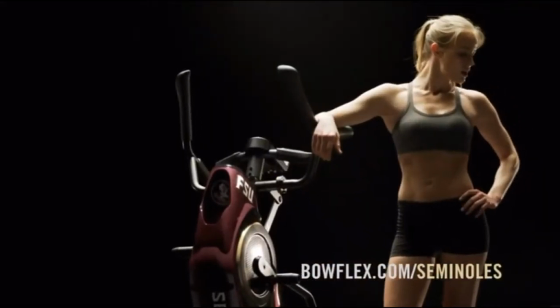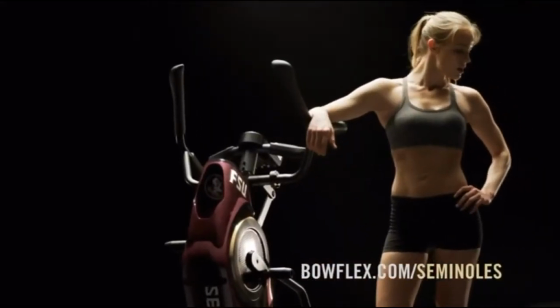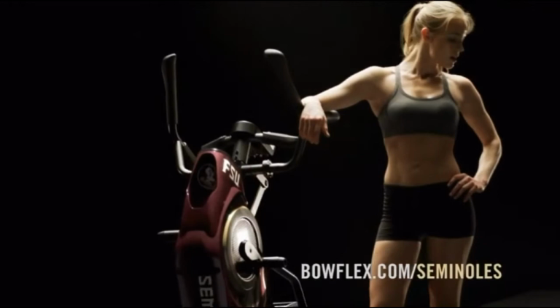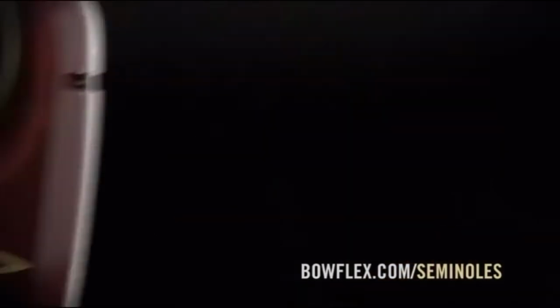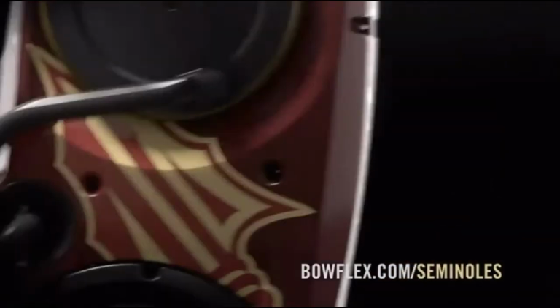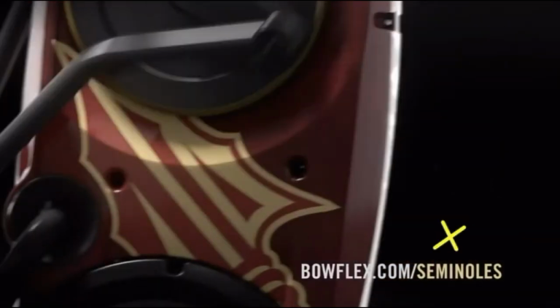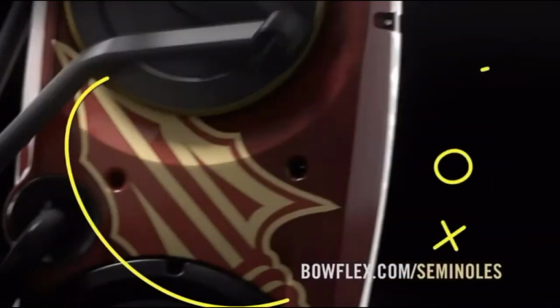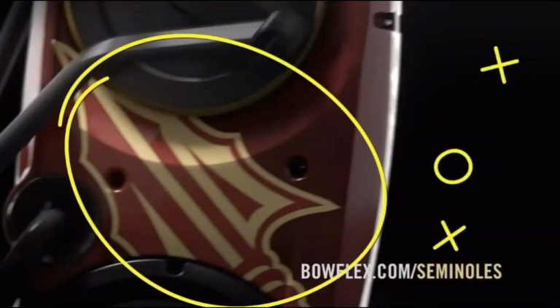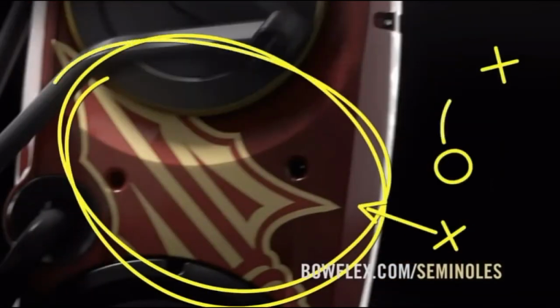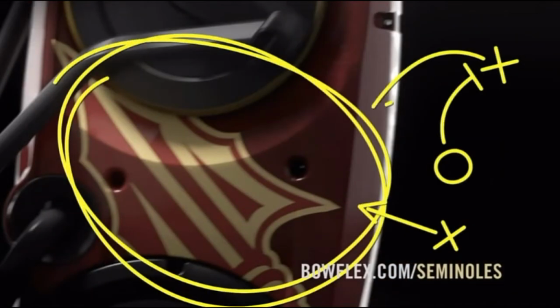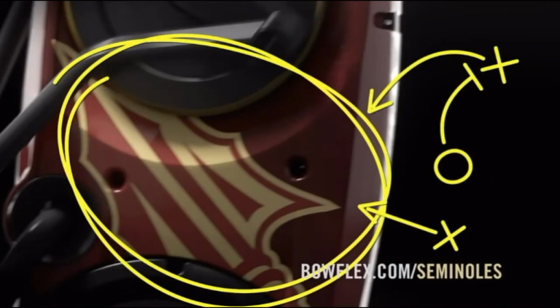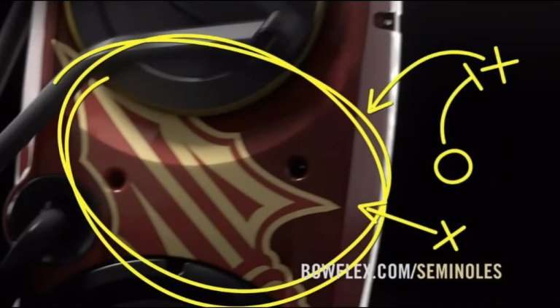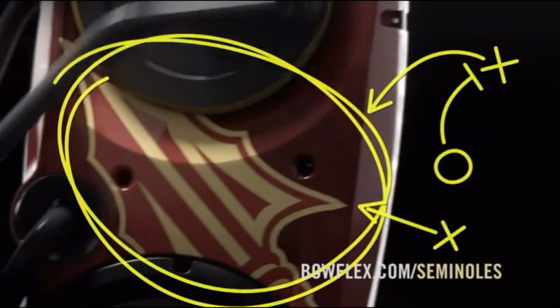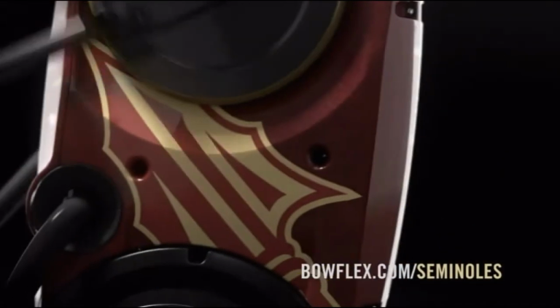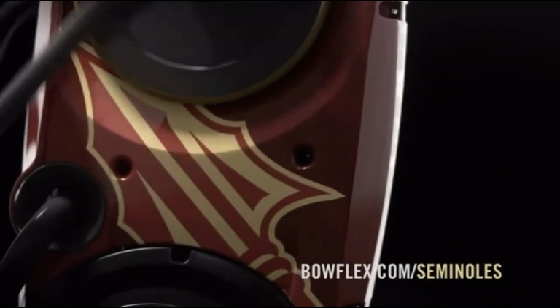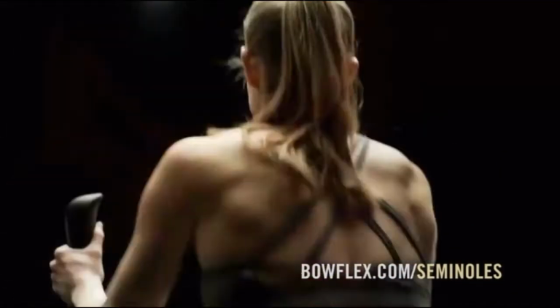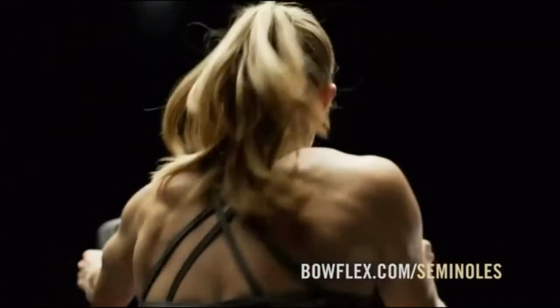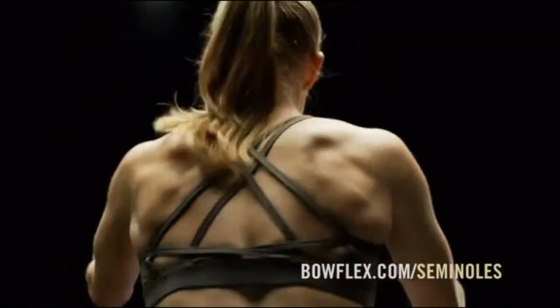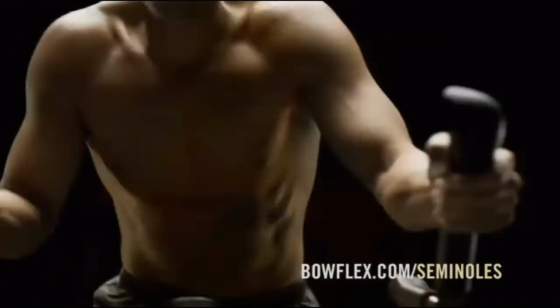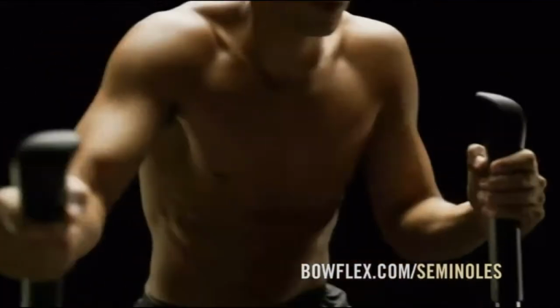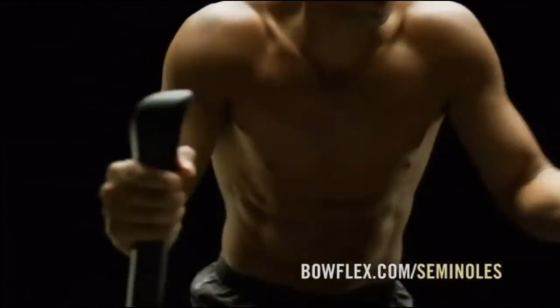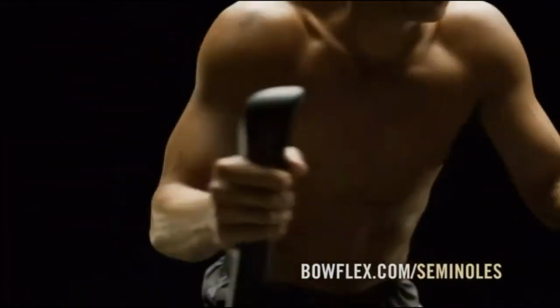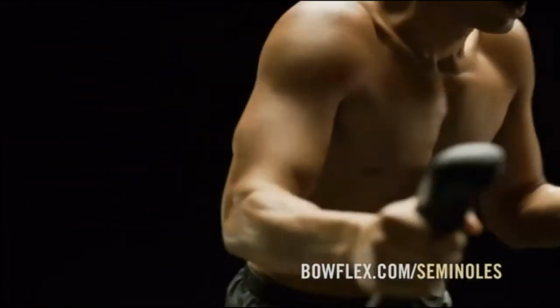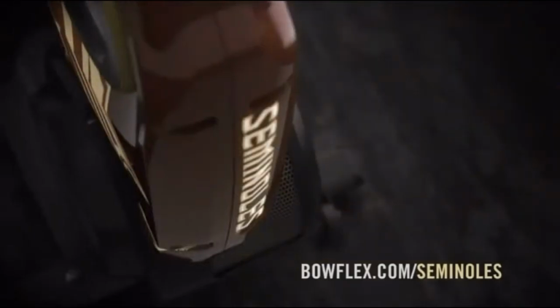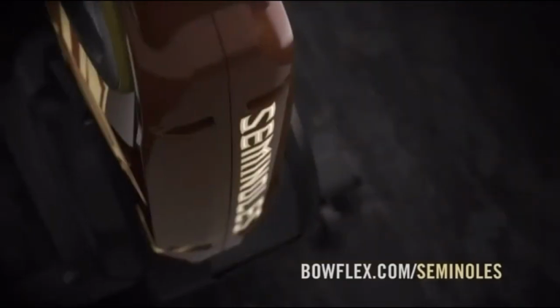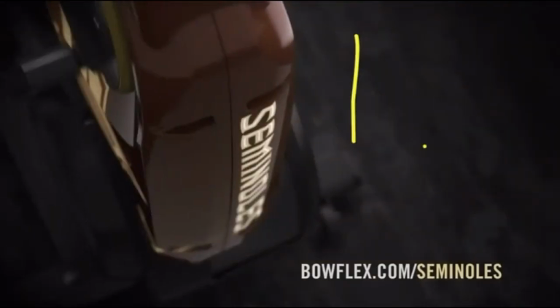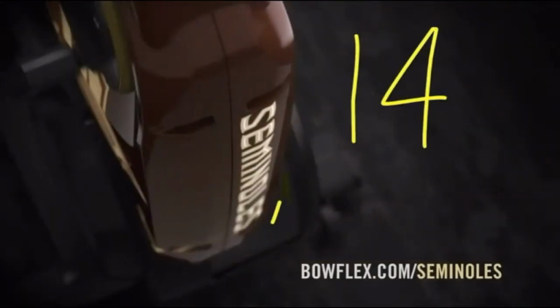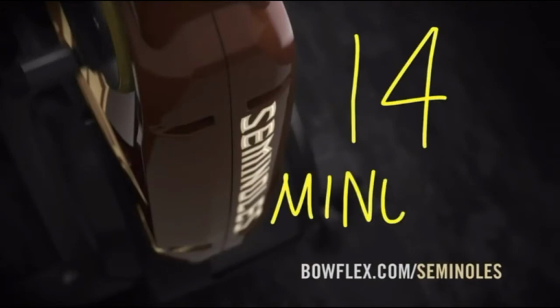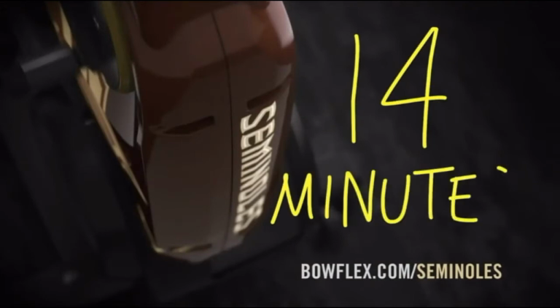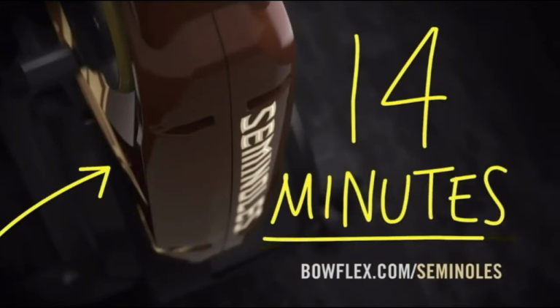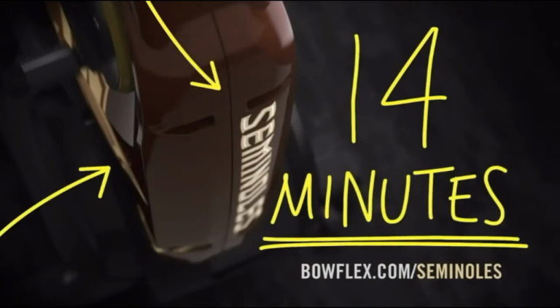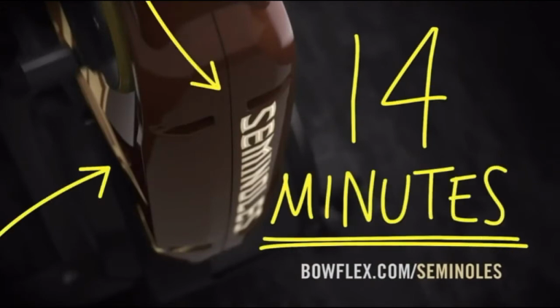Every detail of the FSU Max Trainer is designed to show off the garnet and gold and get you into peak performance in just 14 minutes.